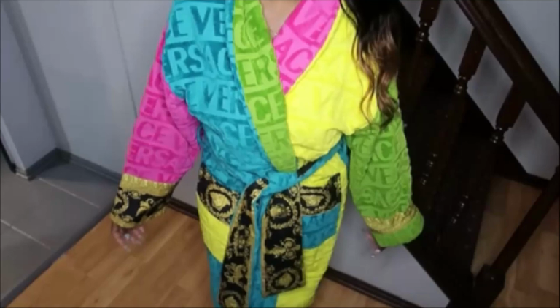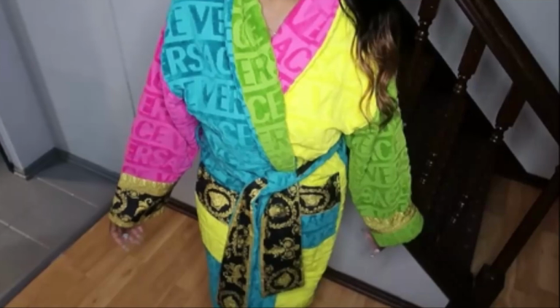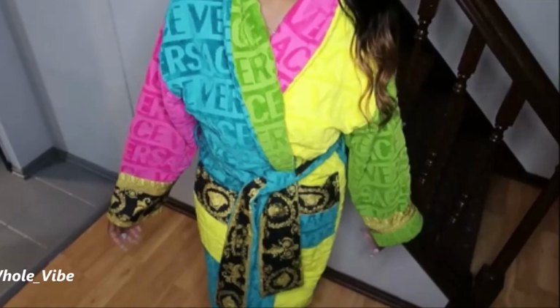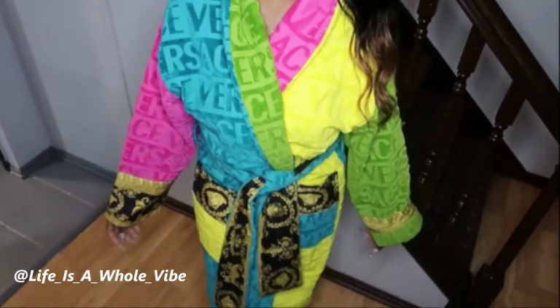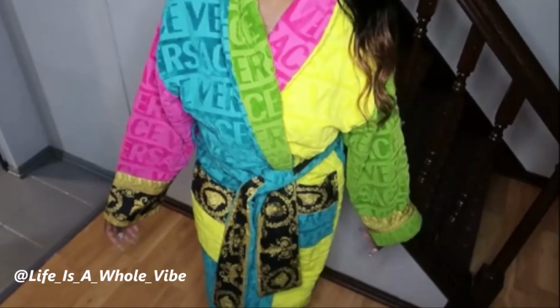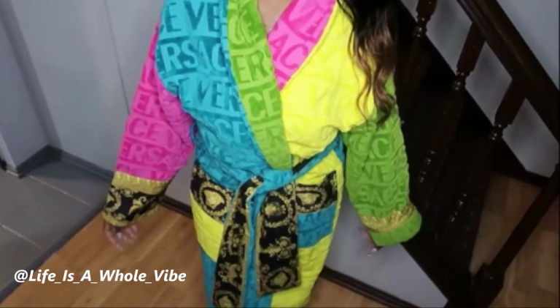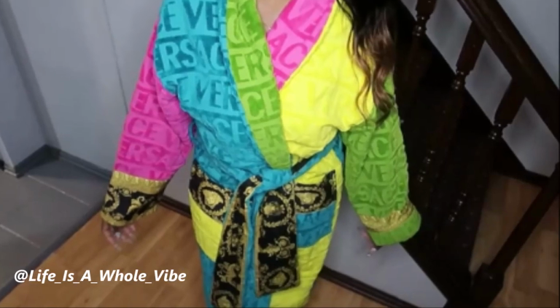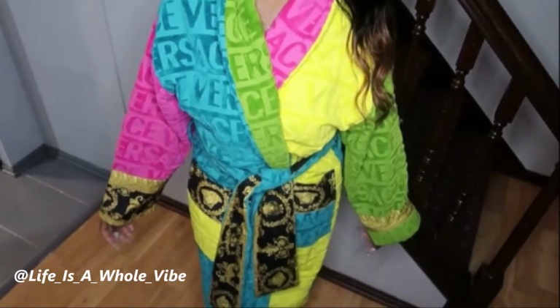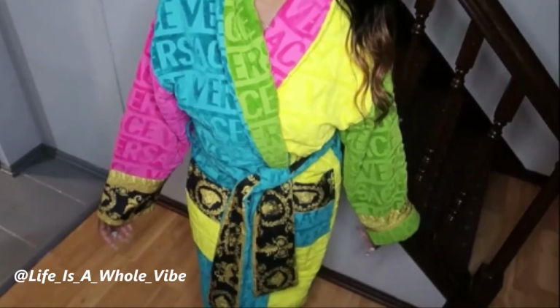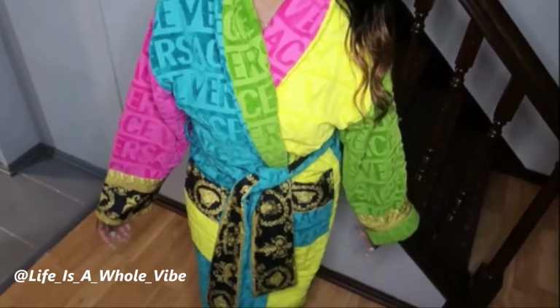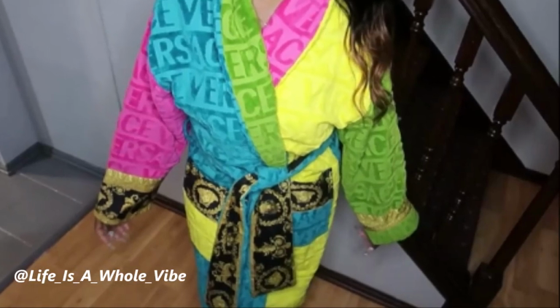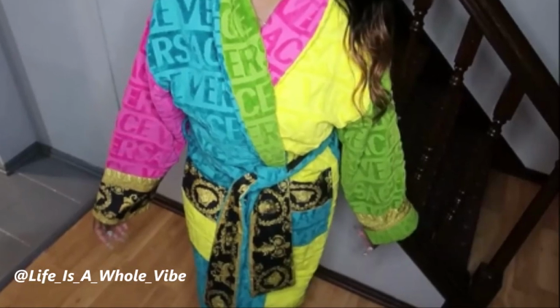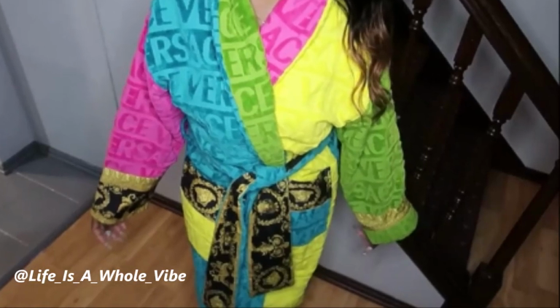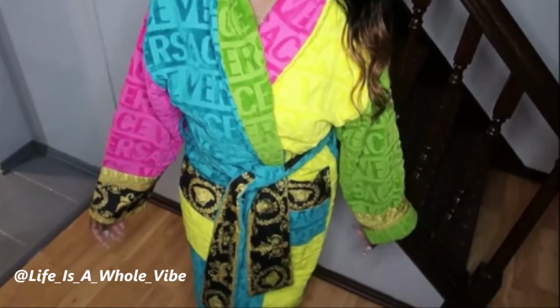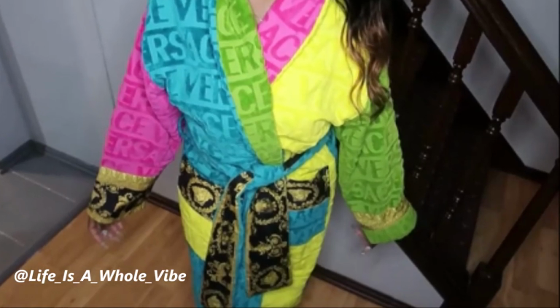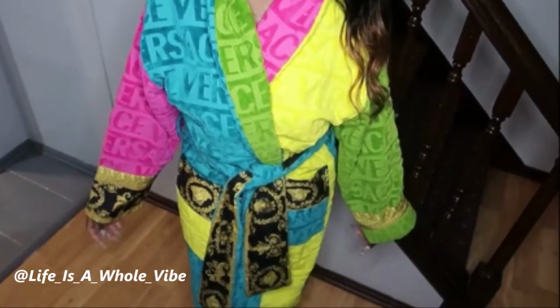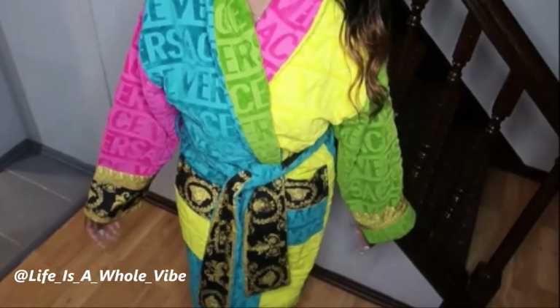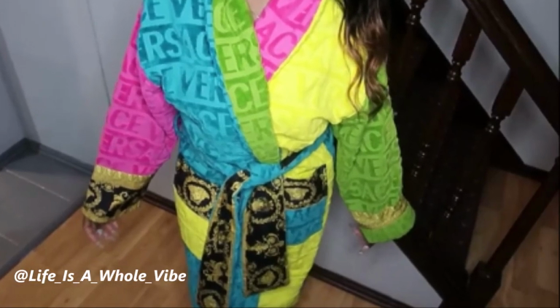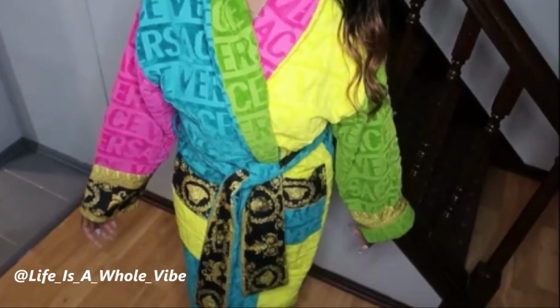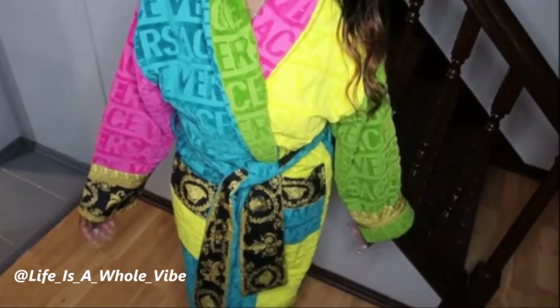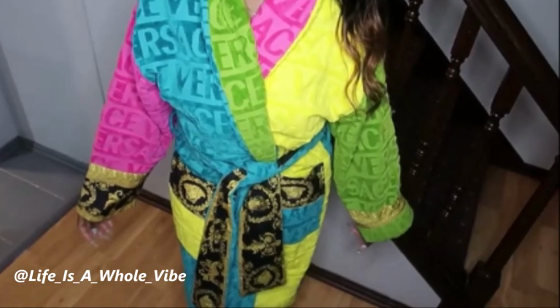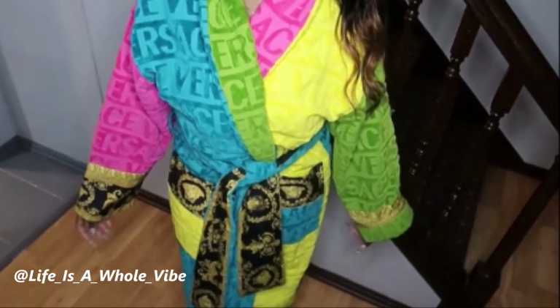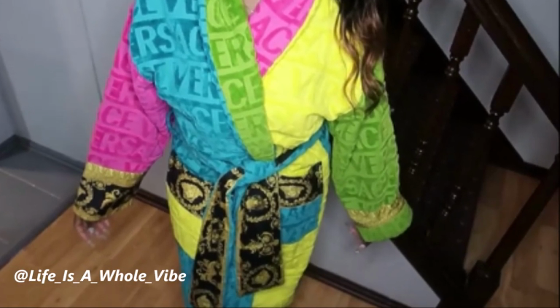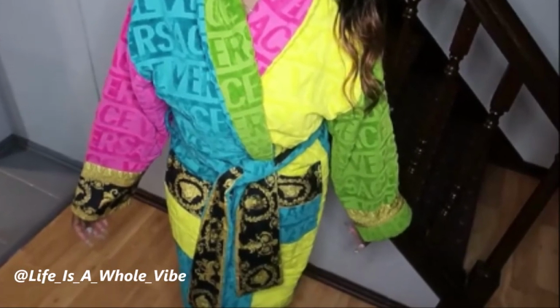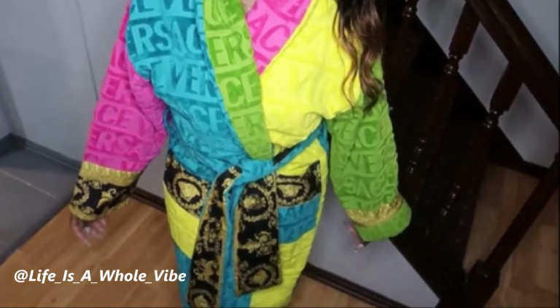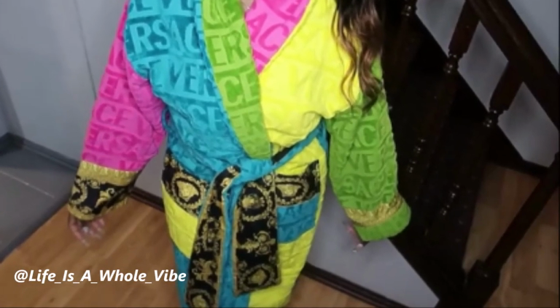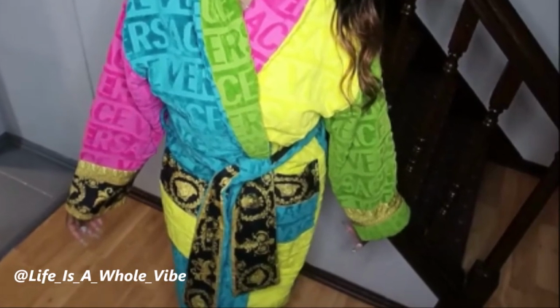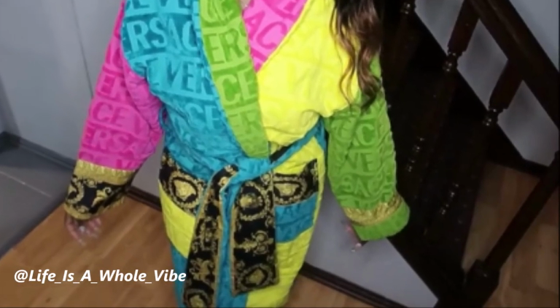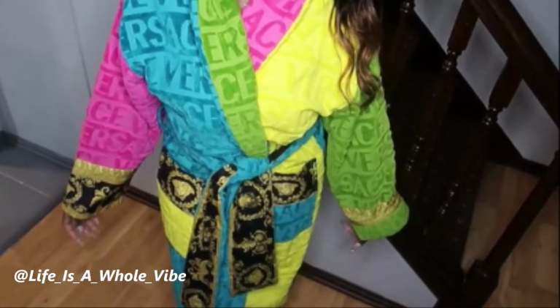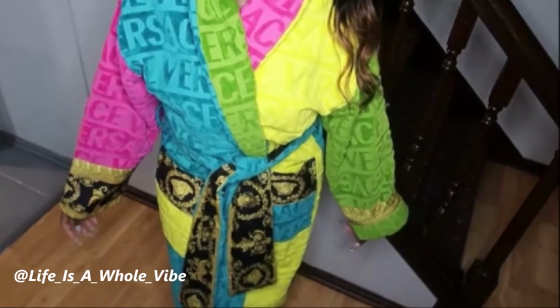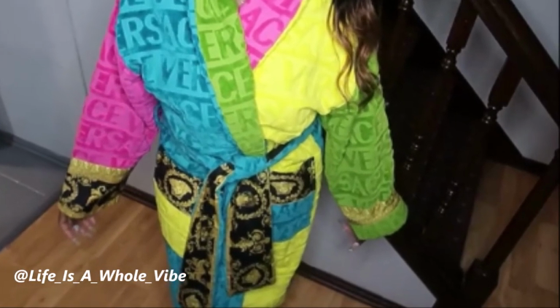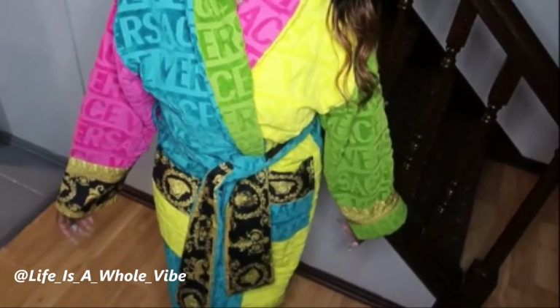If you'd like to see a quick unboxing of this fabulous Versace robe, keep watching this video.